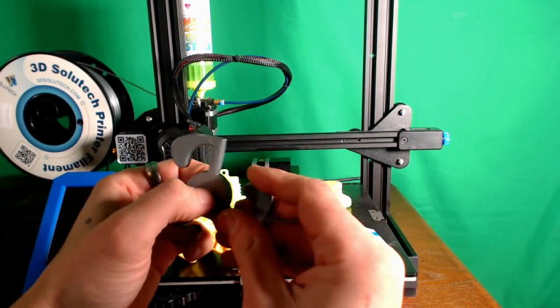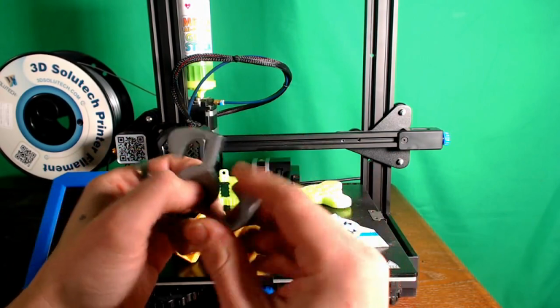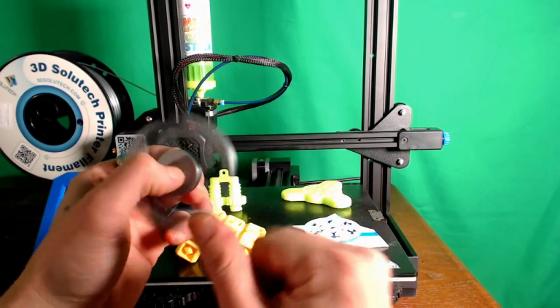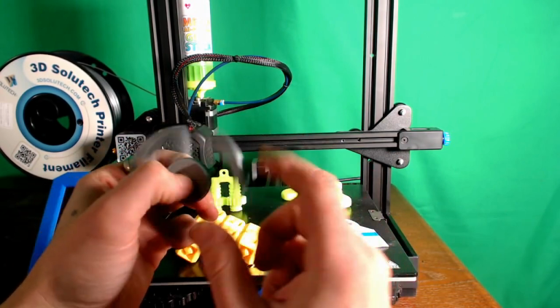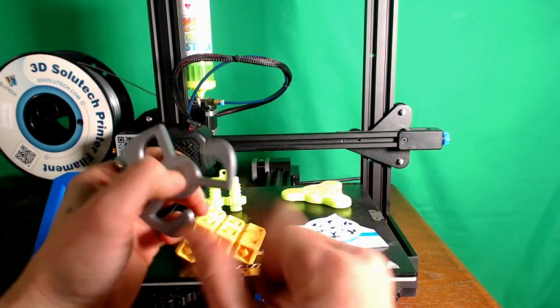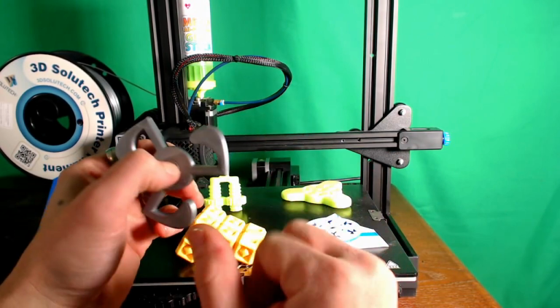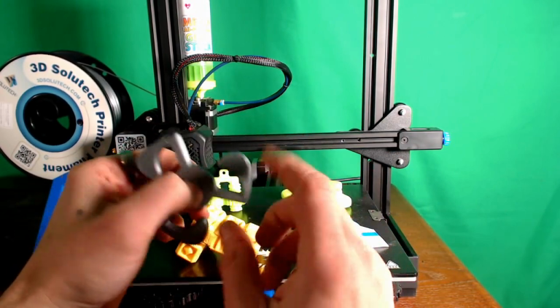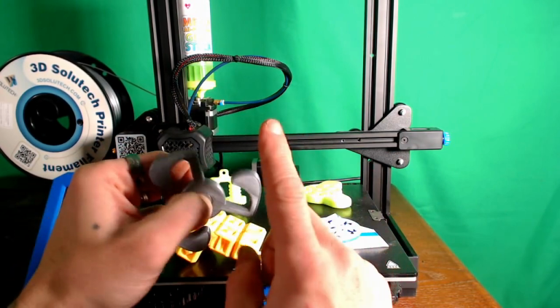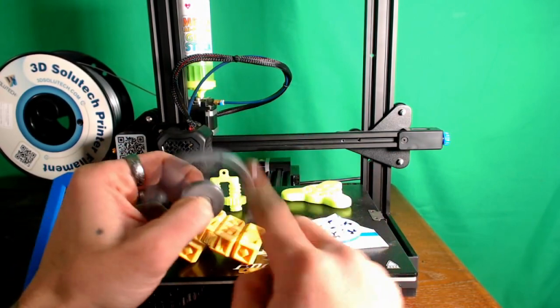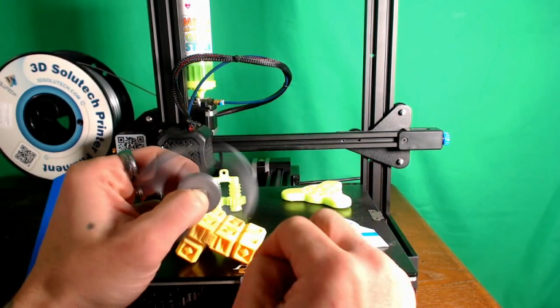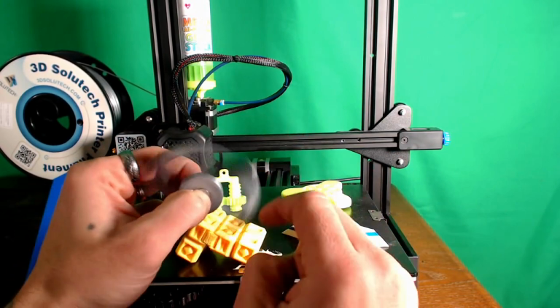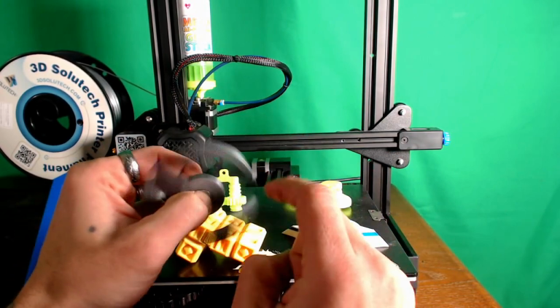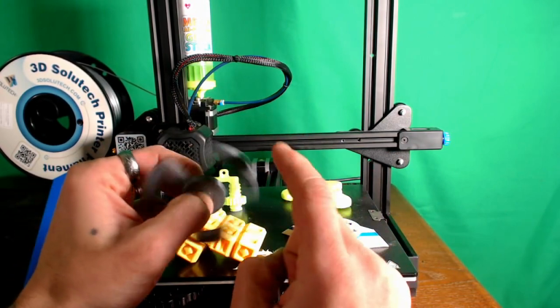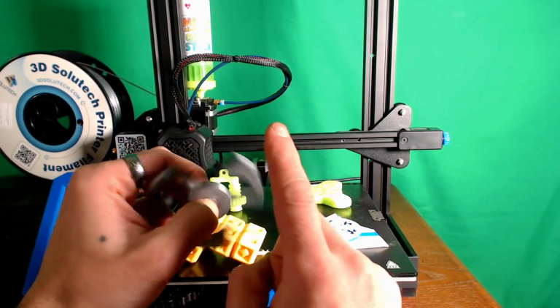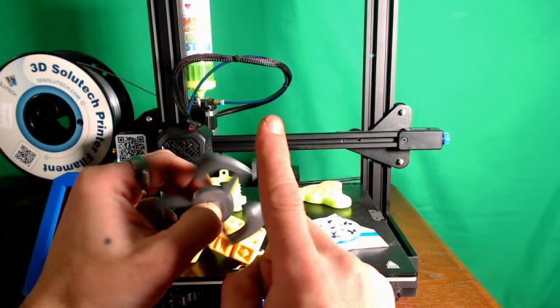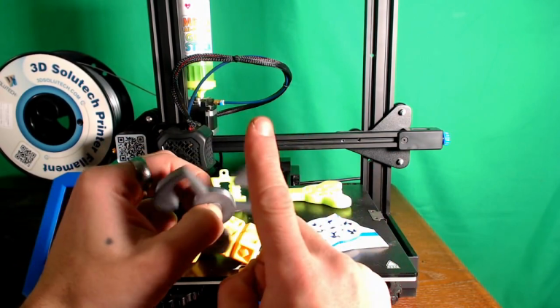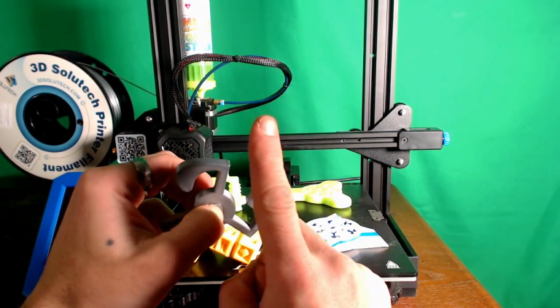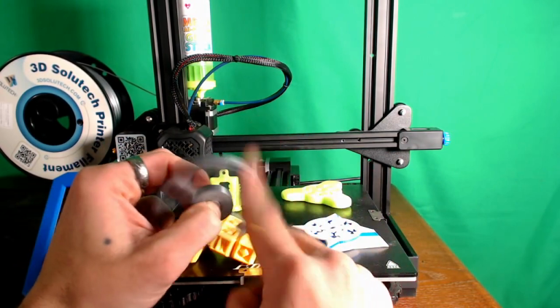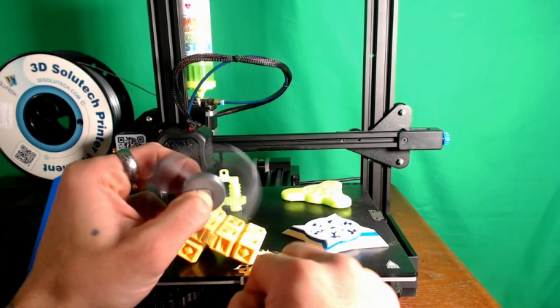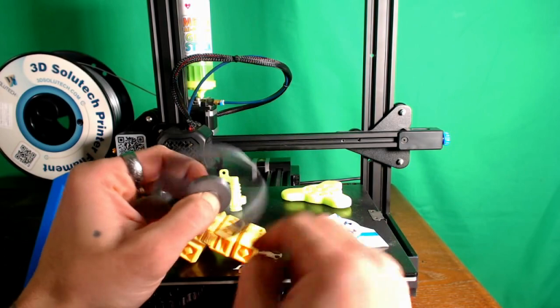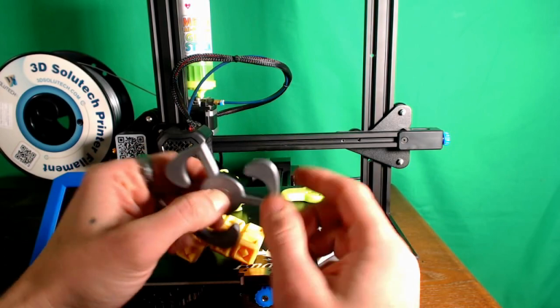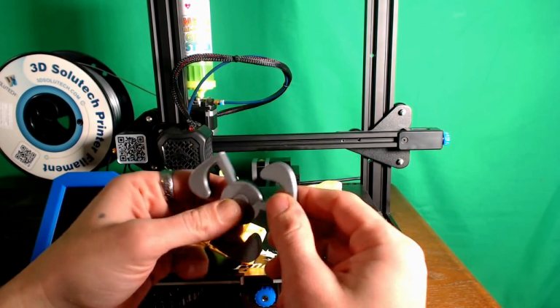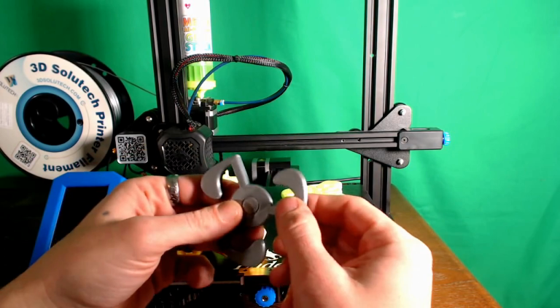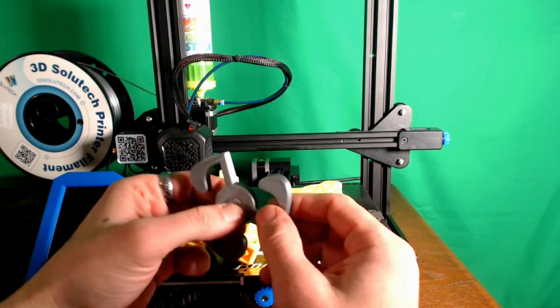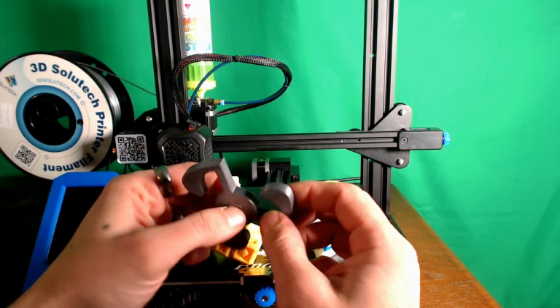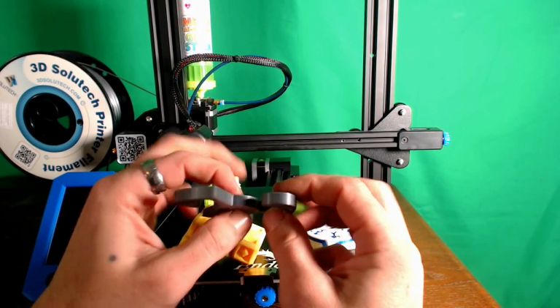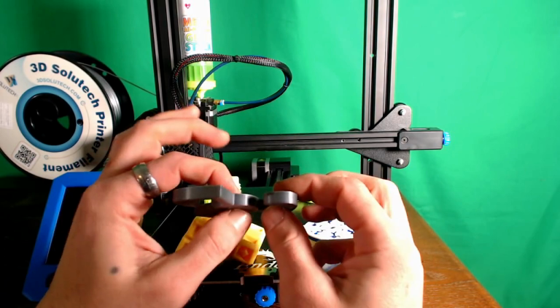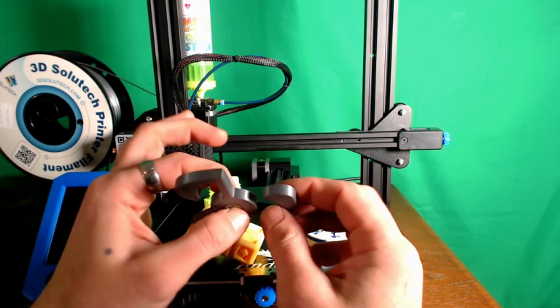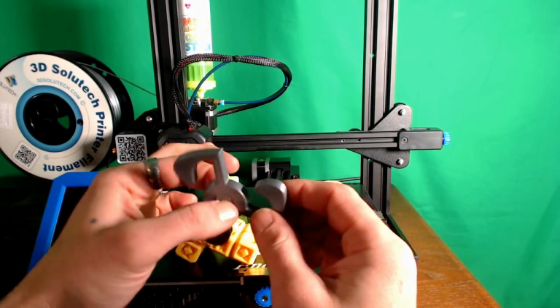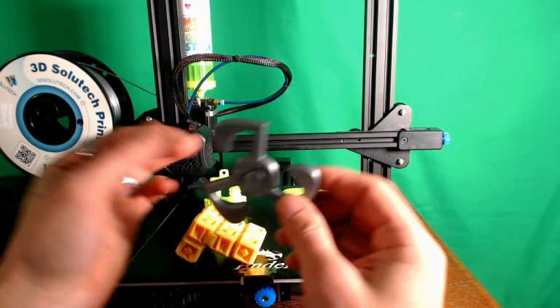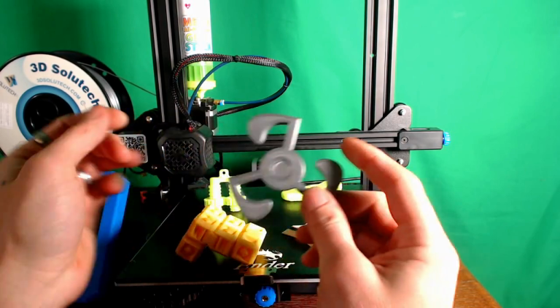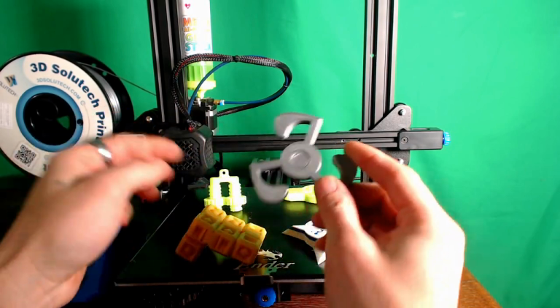Sometimes it spins really well, sometimes it doesn't — it depends on where you grip the wheel.